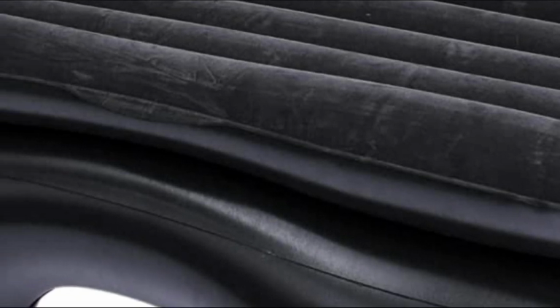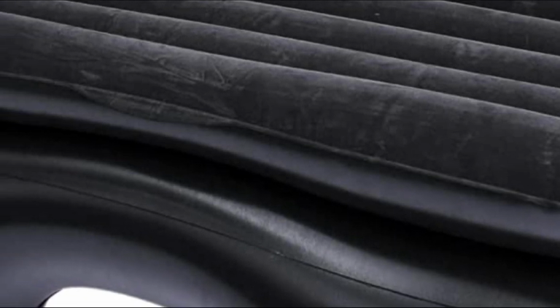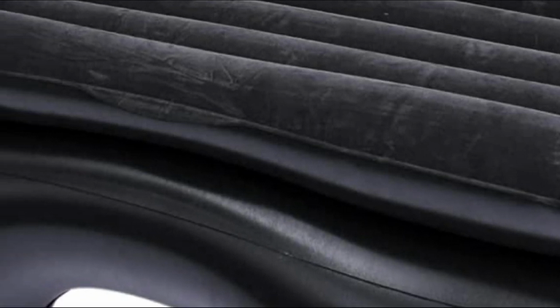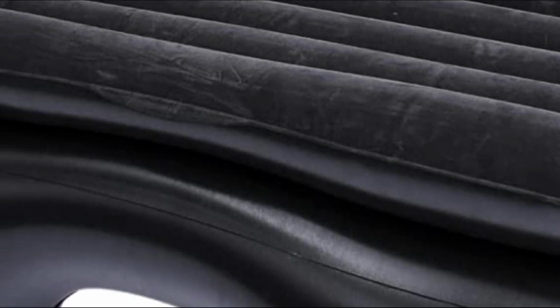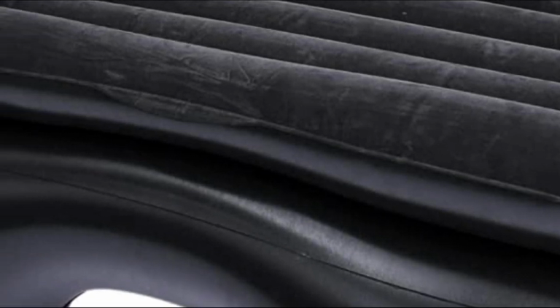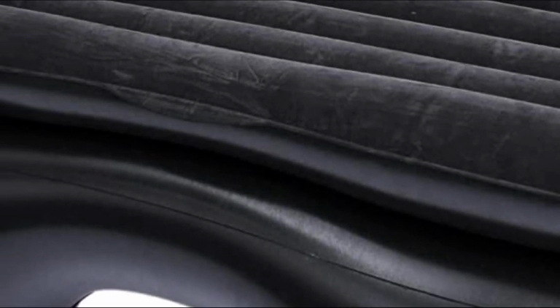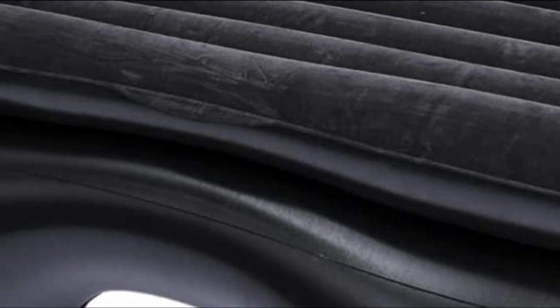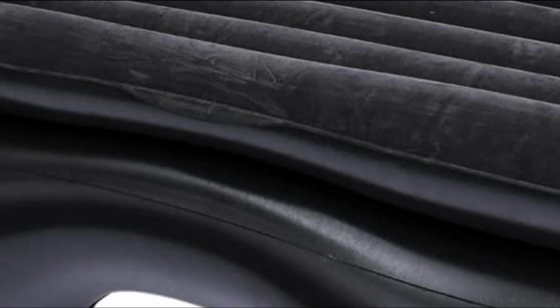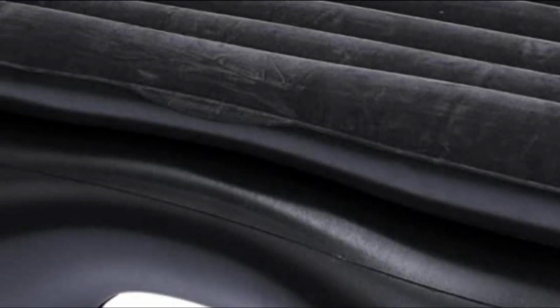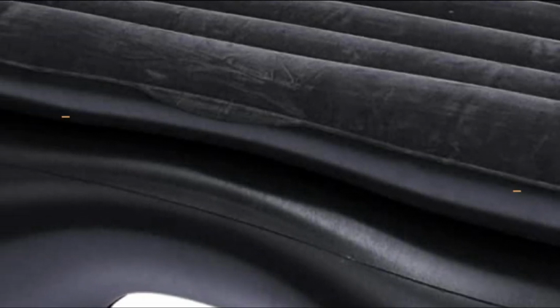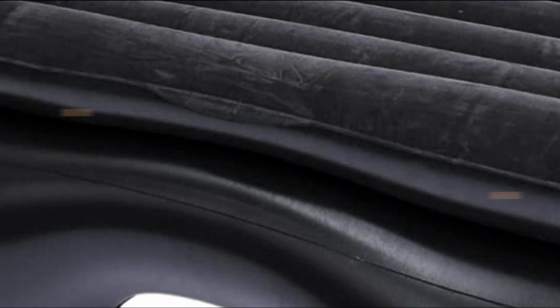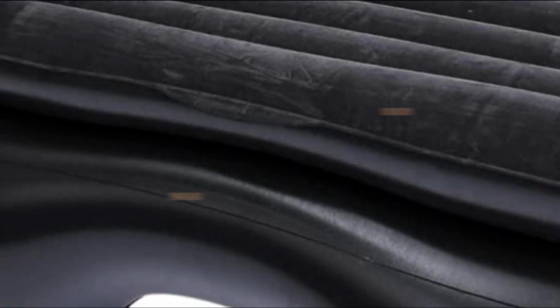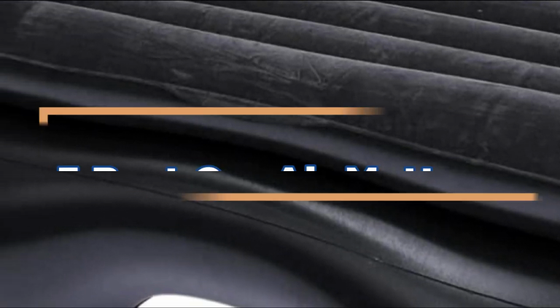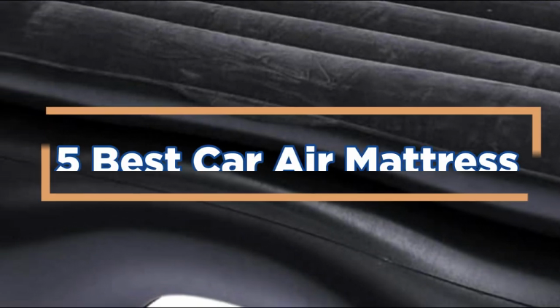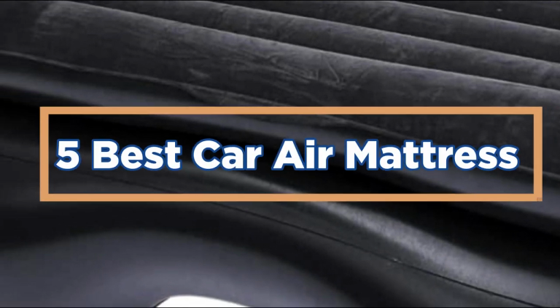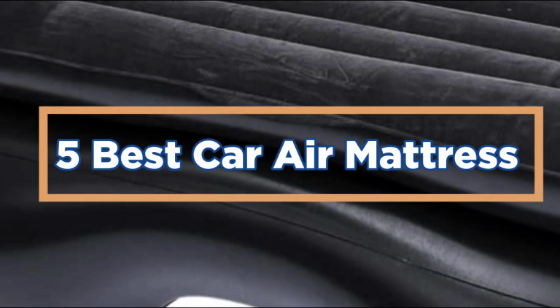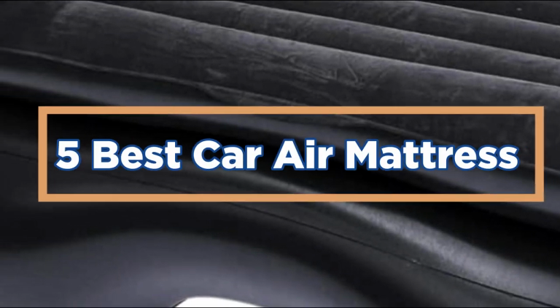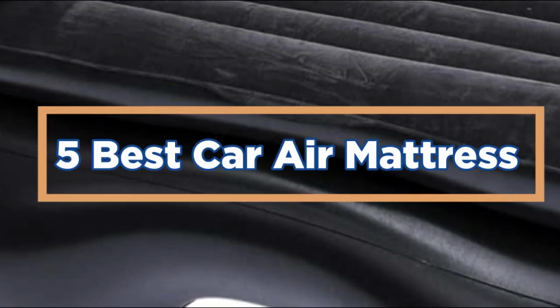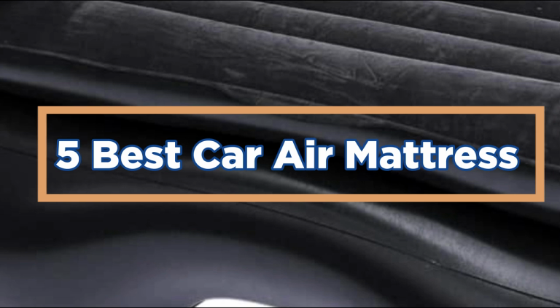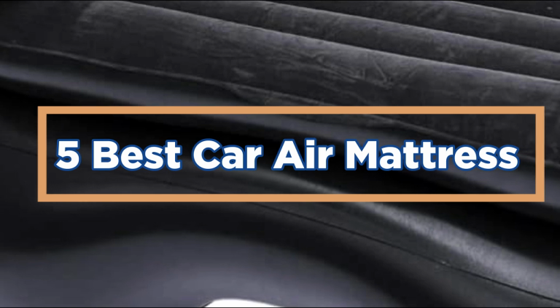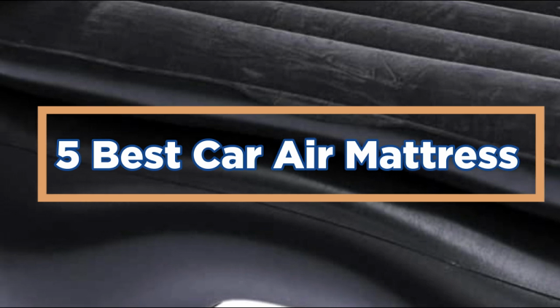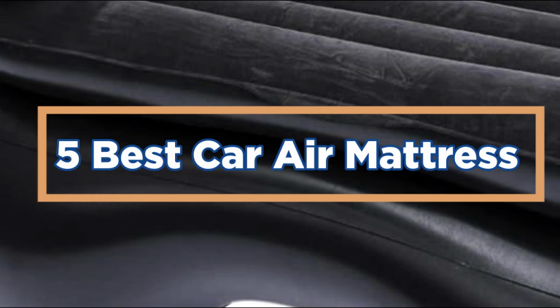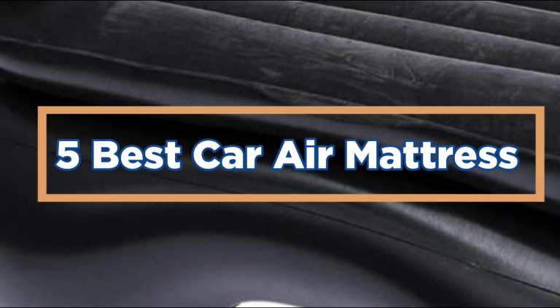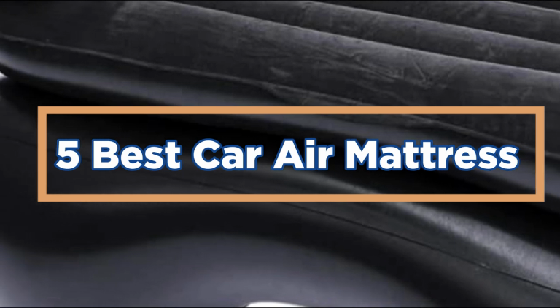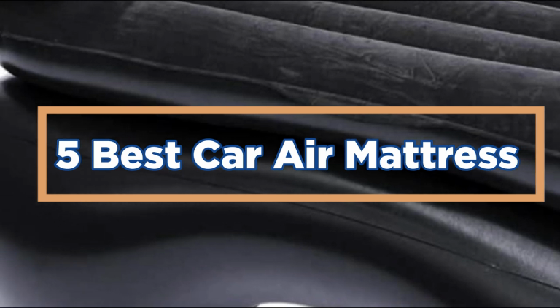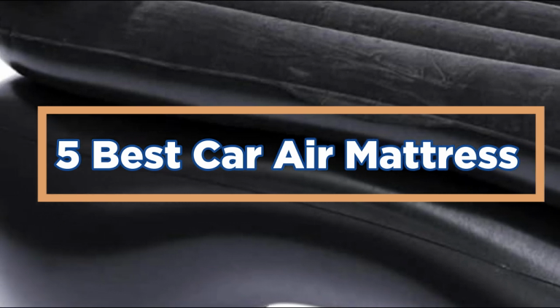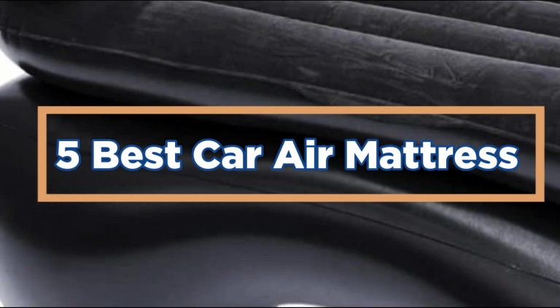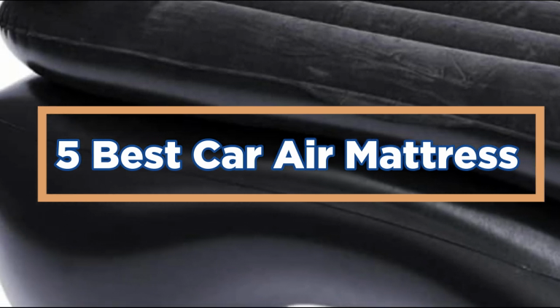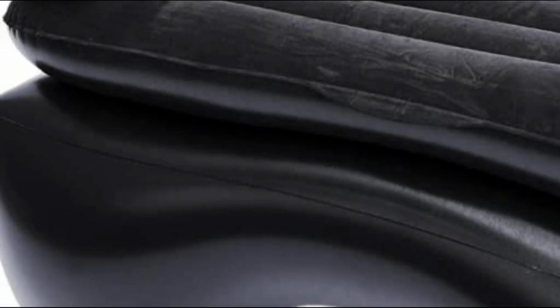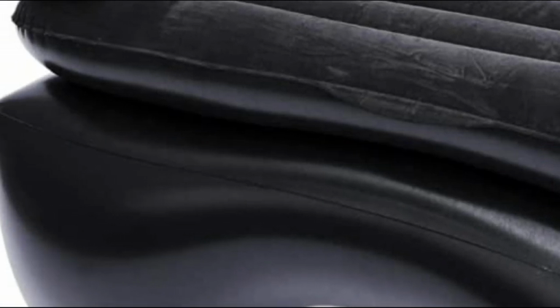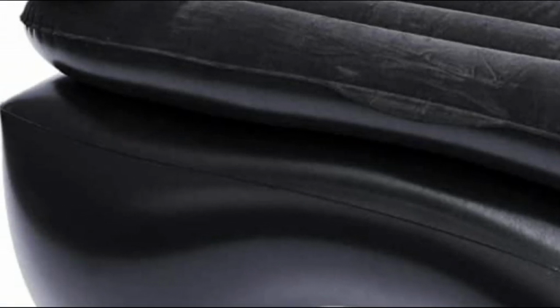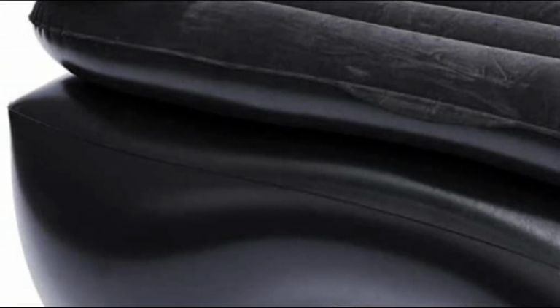In today's video, we will show you the top 5 best car air mattresses. Let's get started.